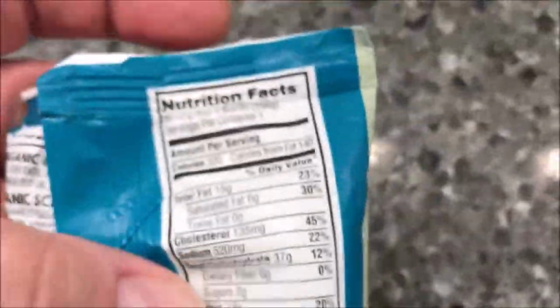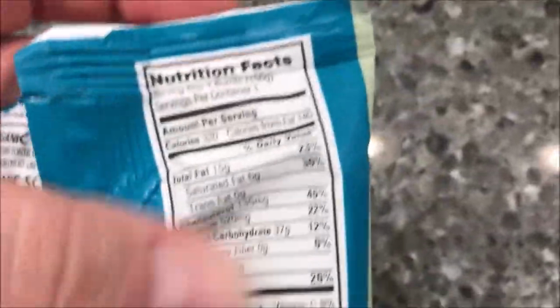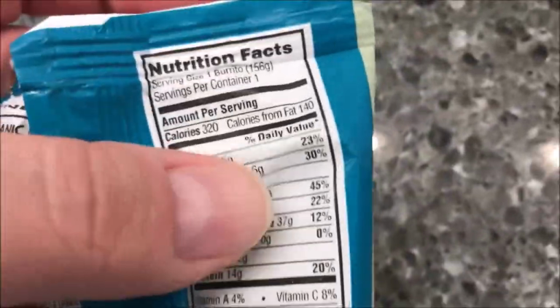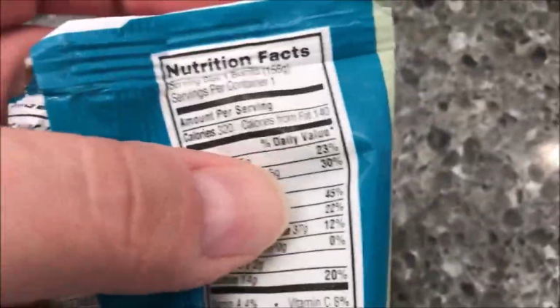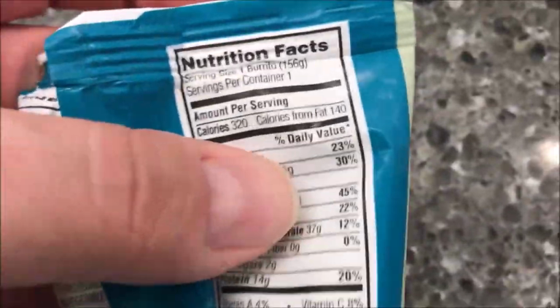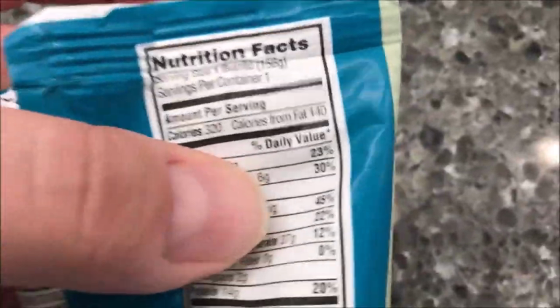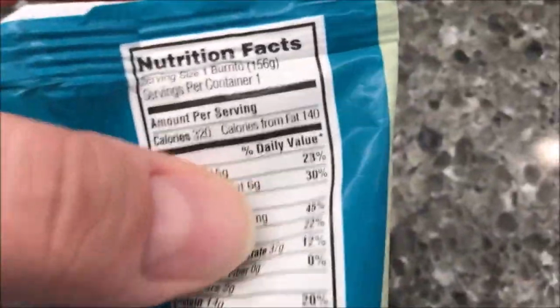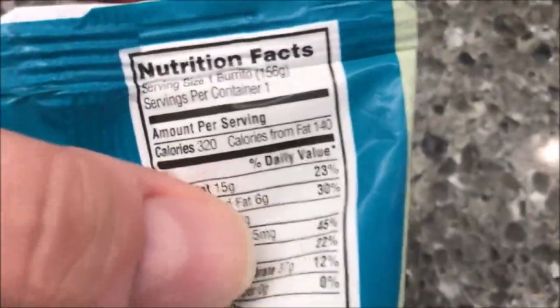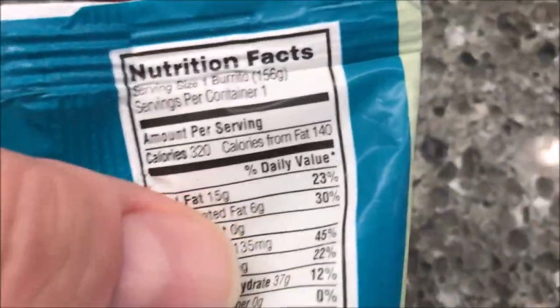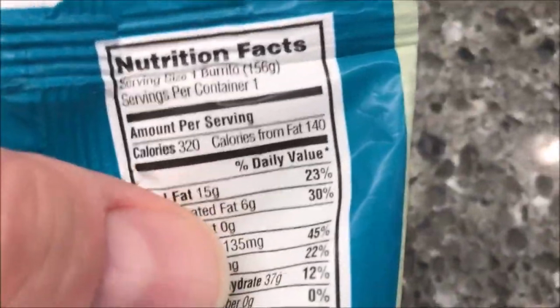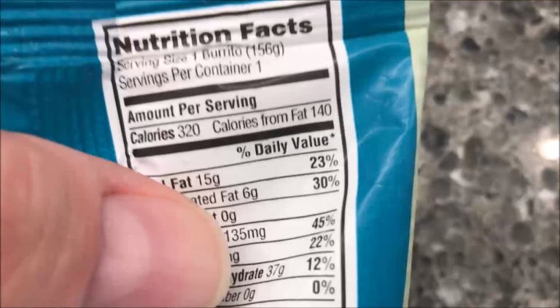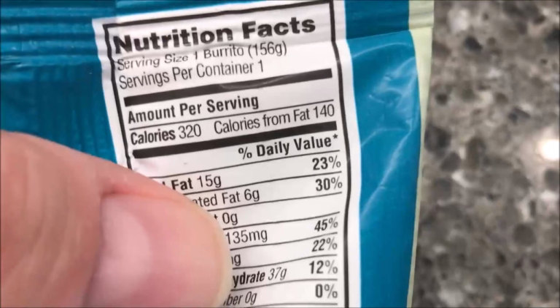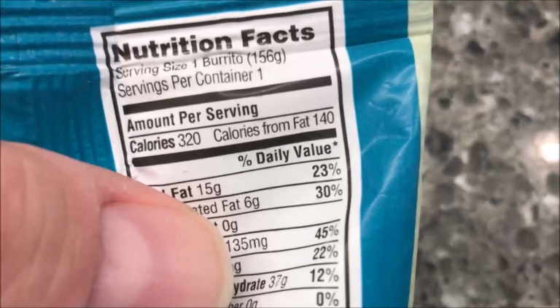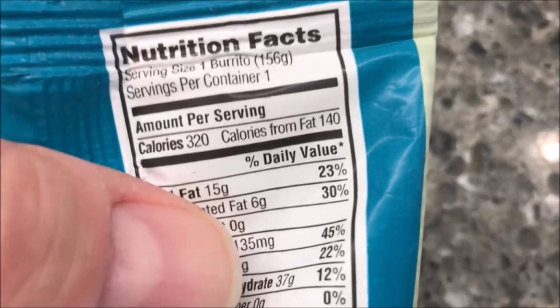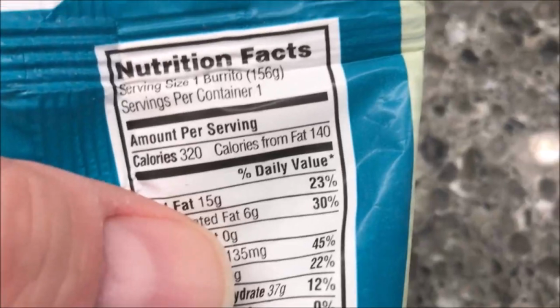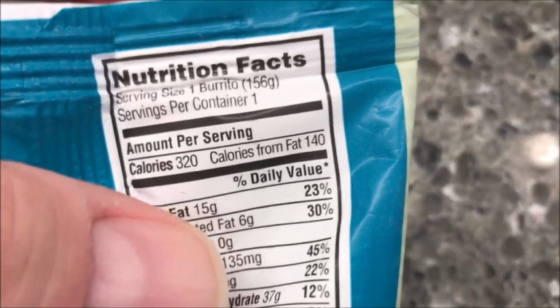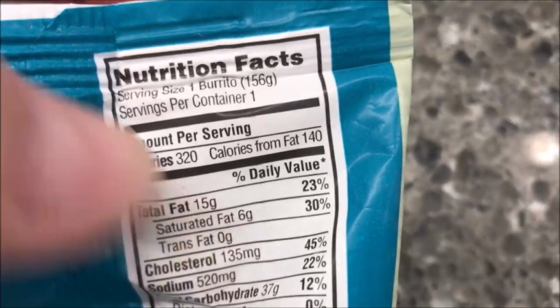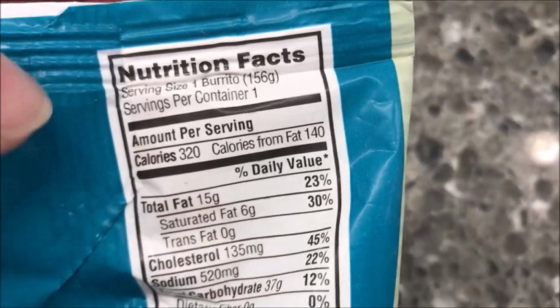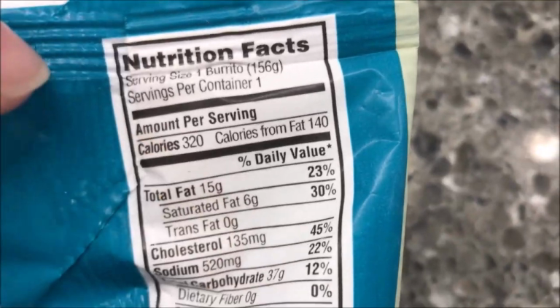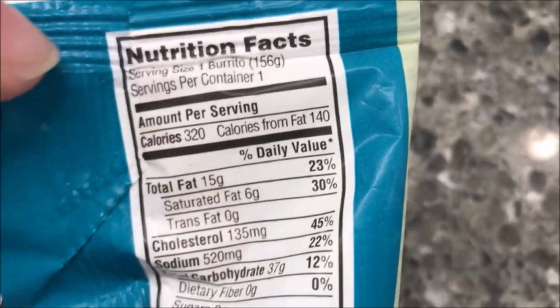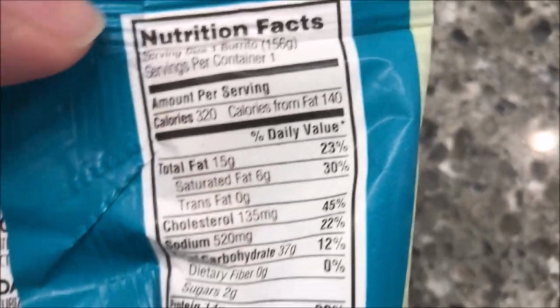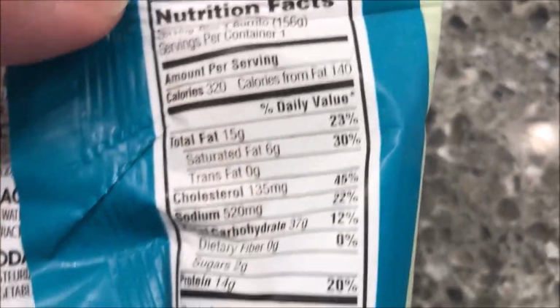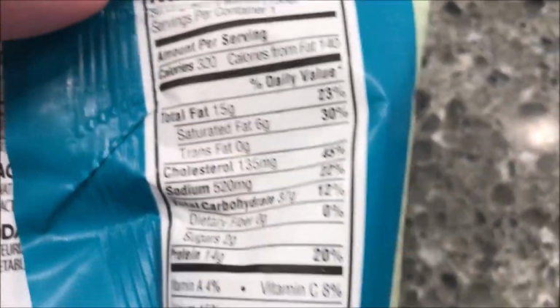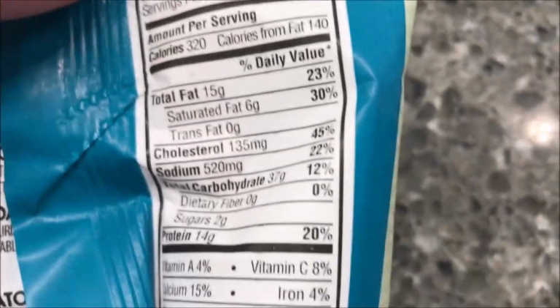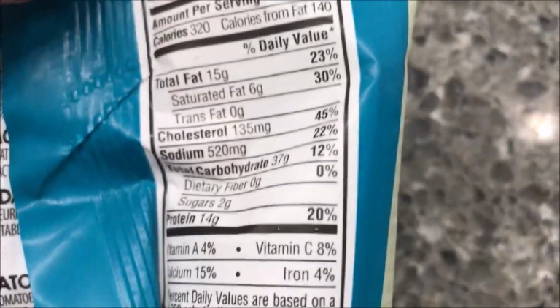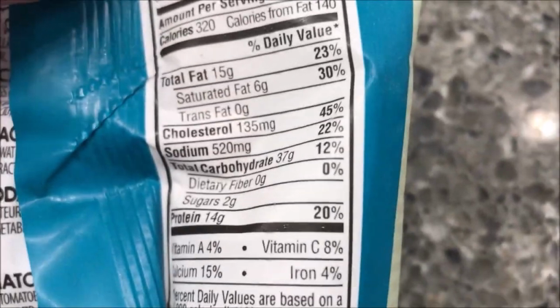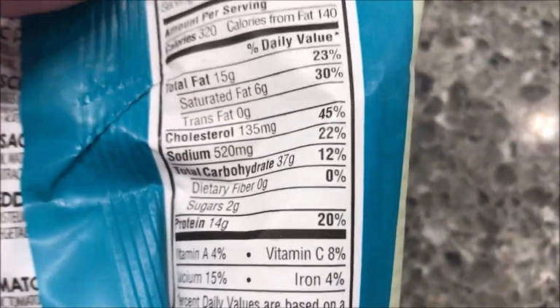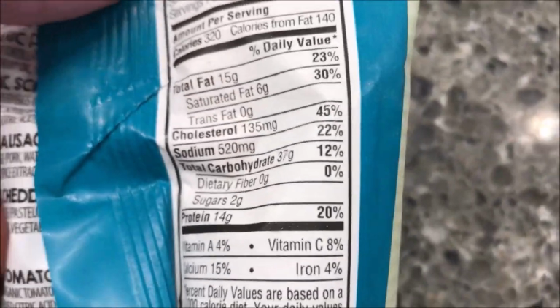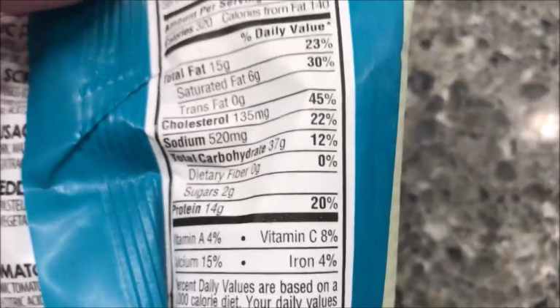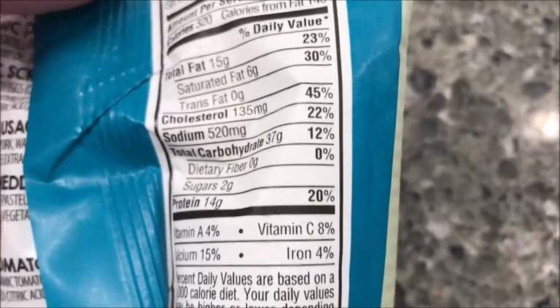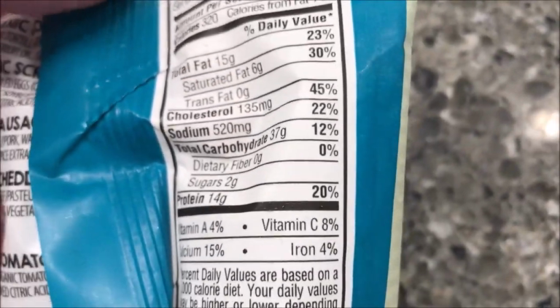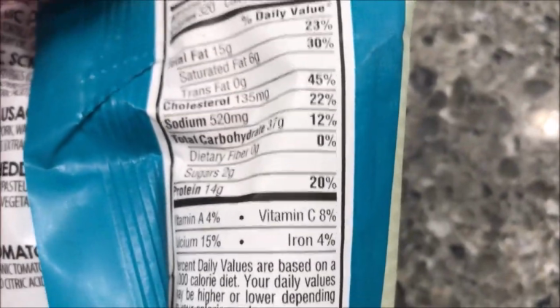Here are the calories for you: 320 calories if you eat the entire burrito, which you would.